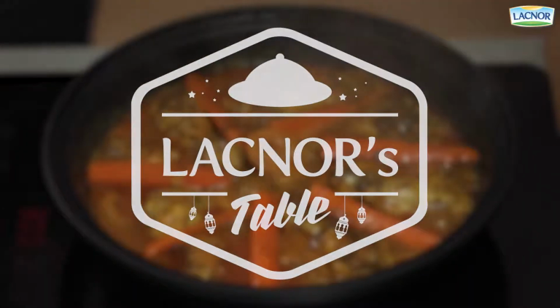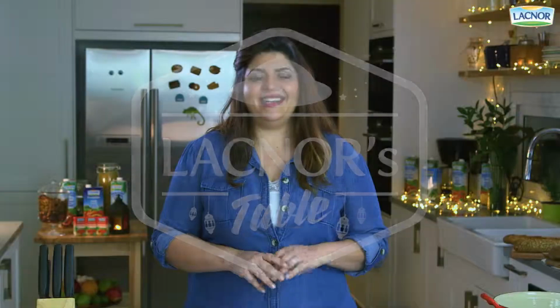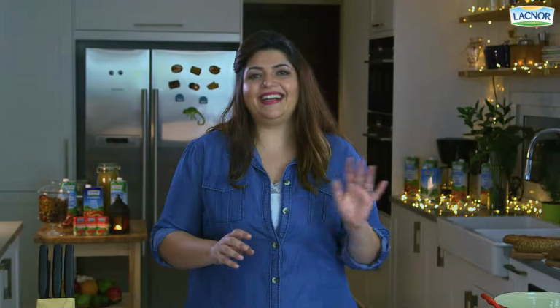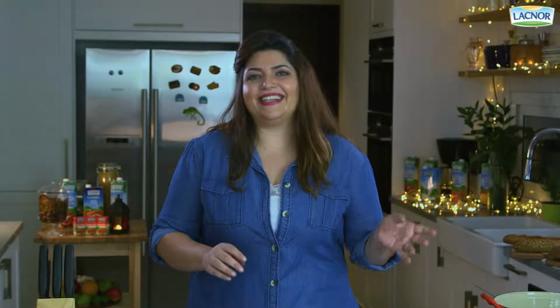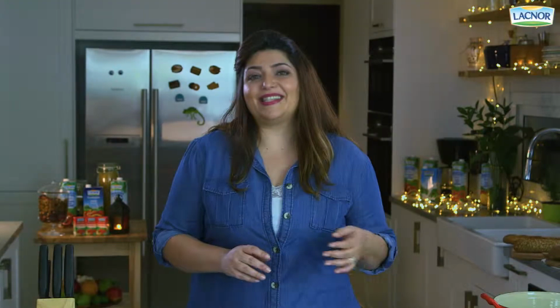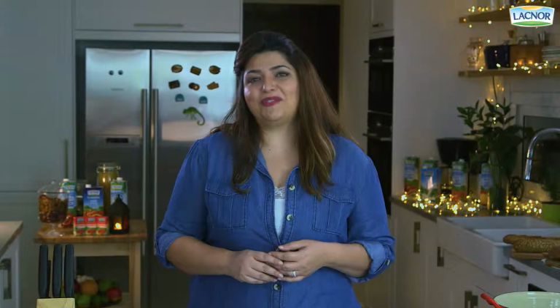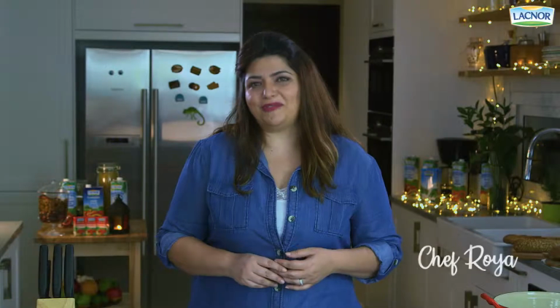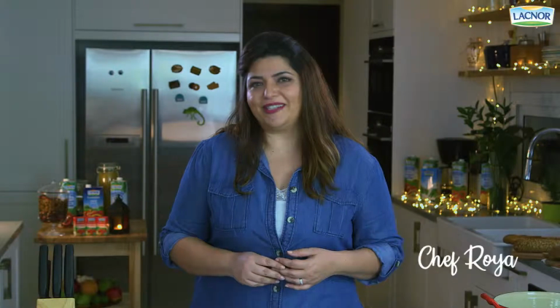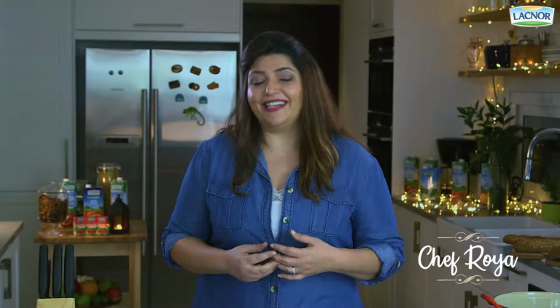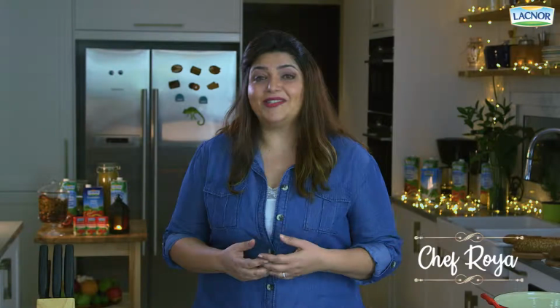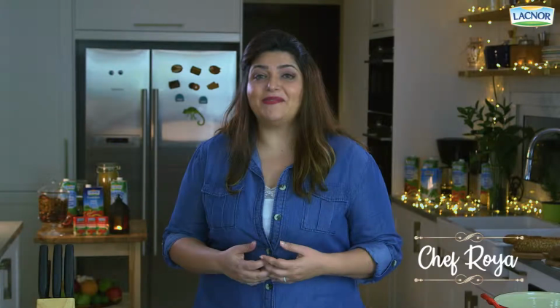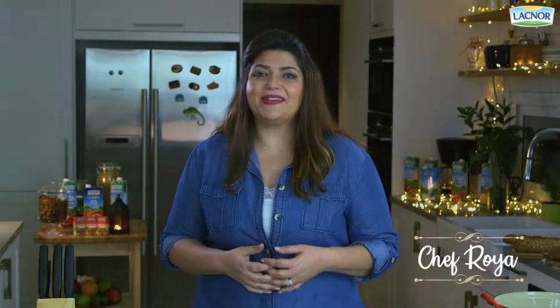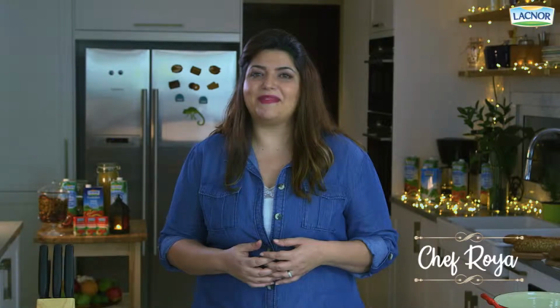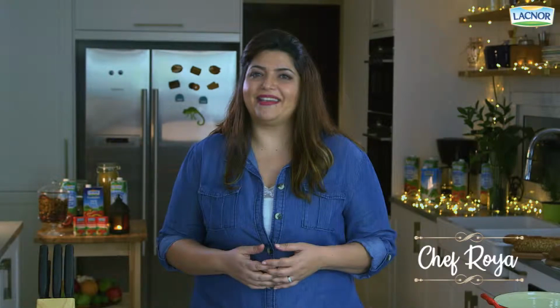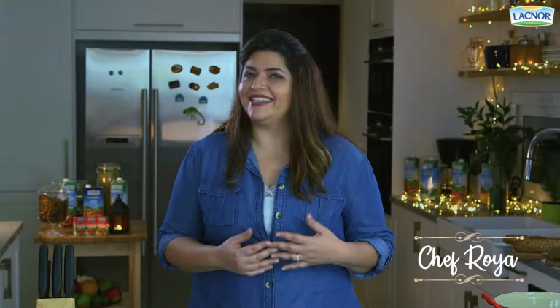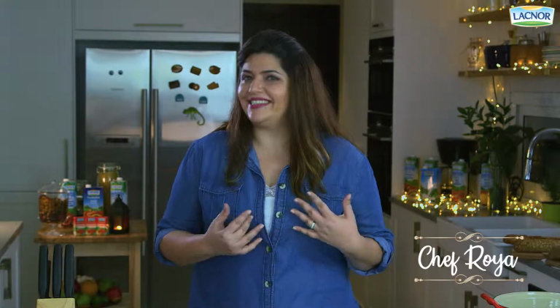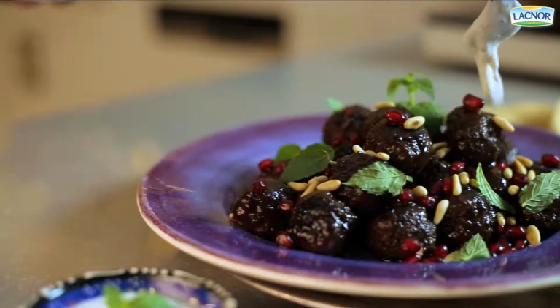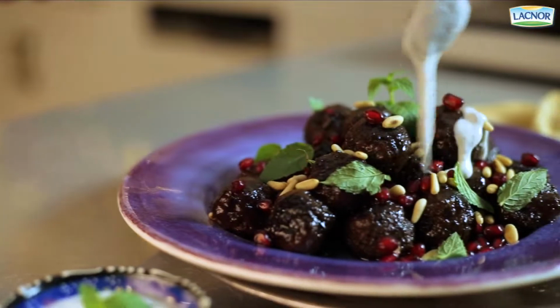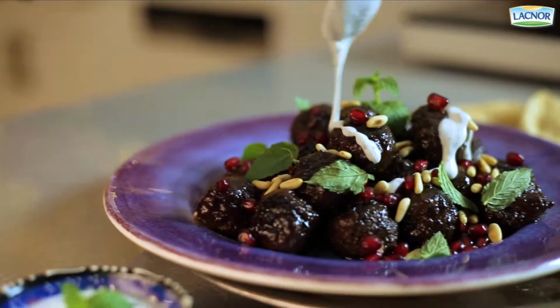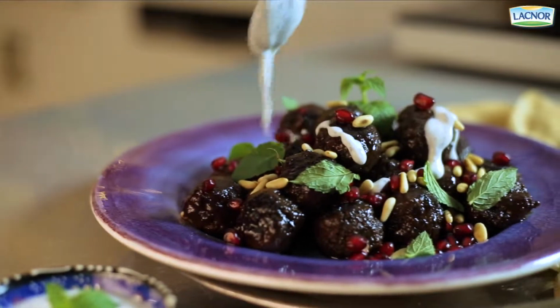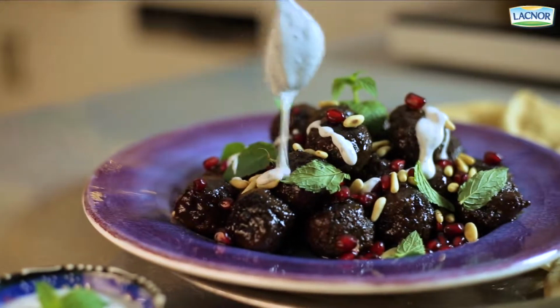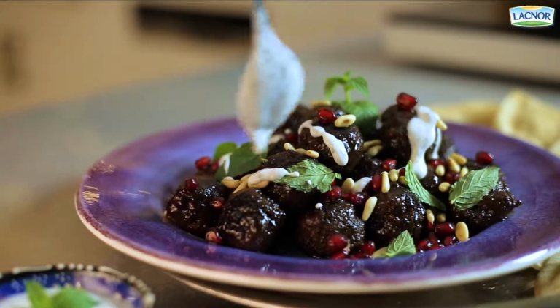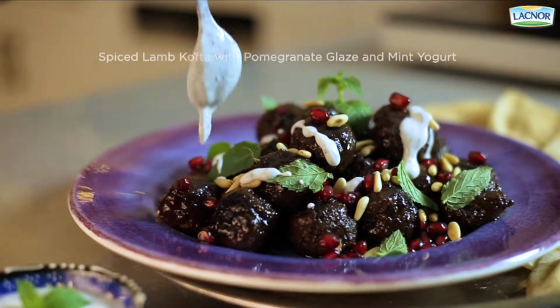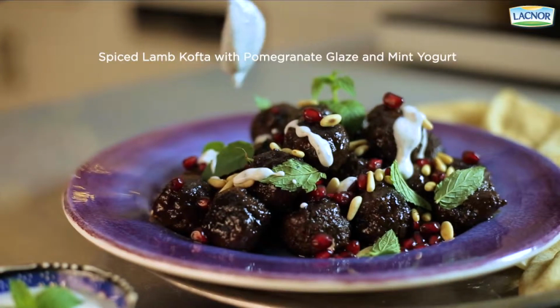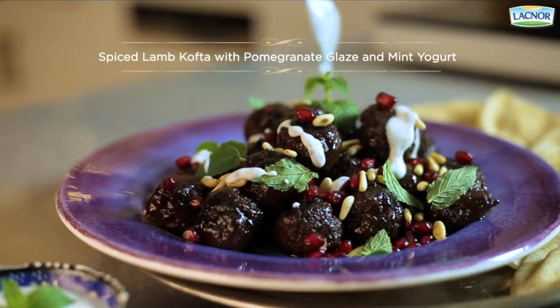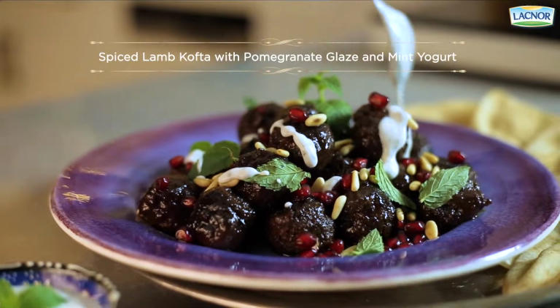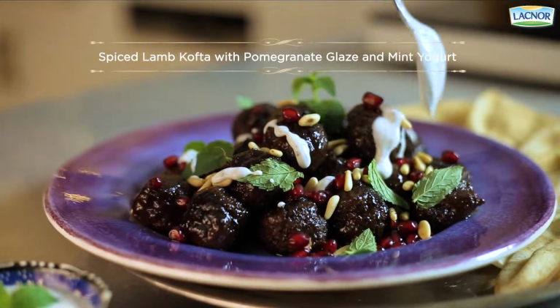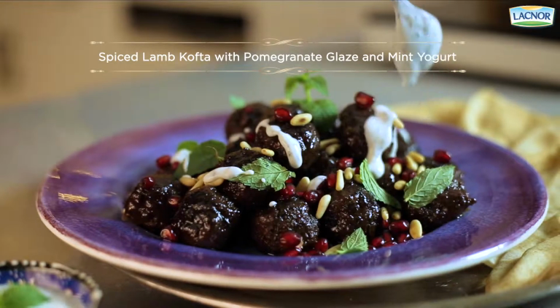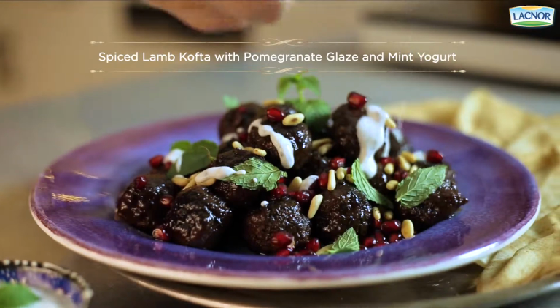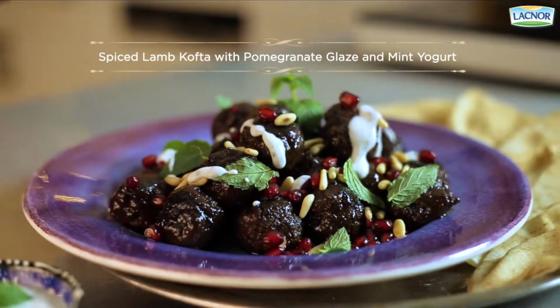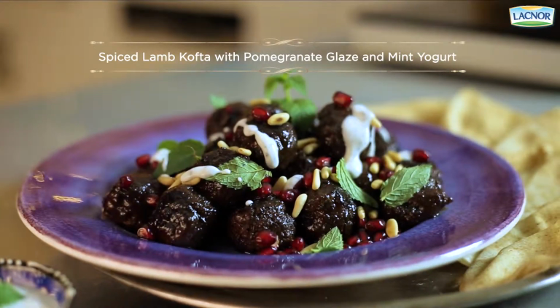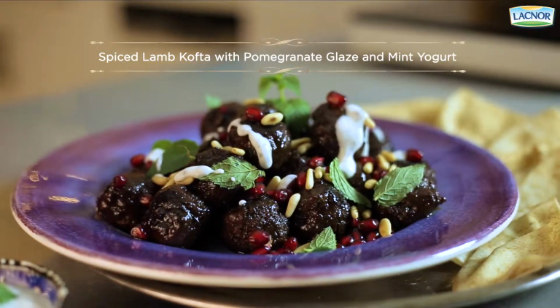Hi guys, I'm Chef Roya and today we're gonna be making deliciously tender lamb koftas with a pomegranate glaze.